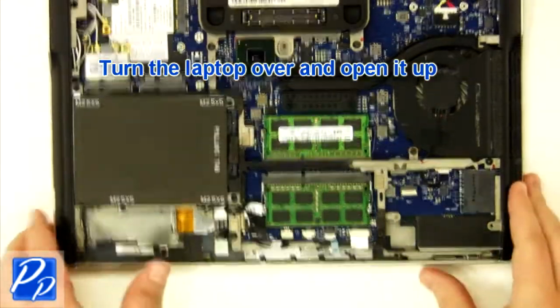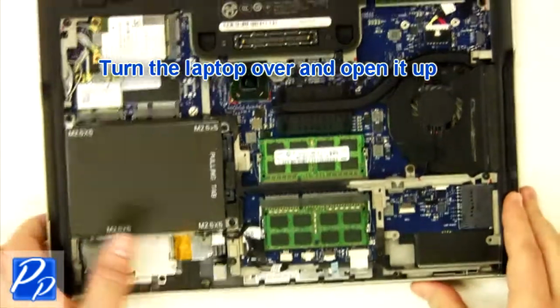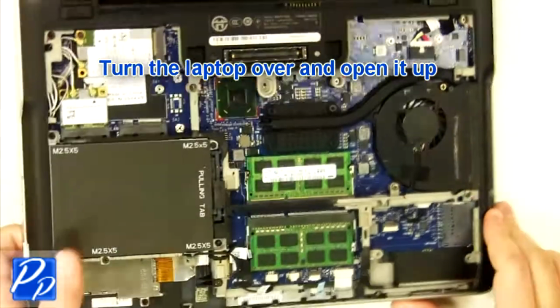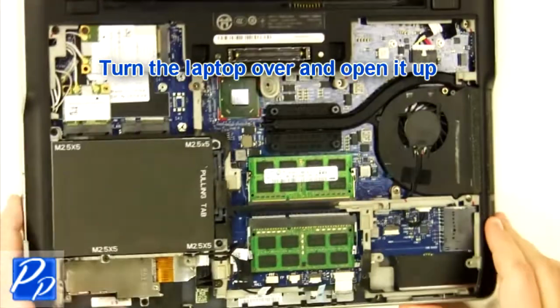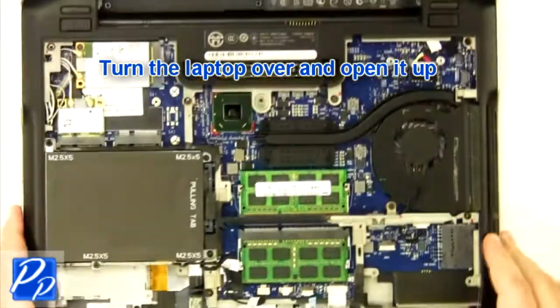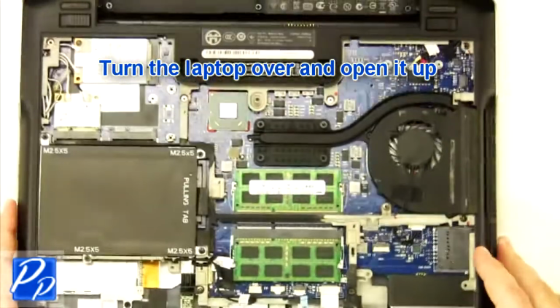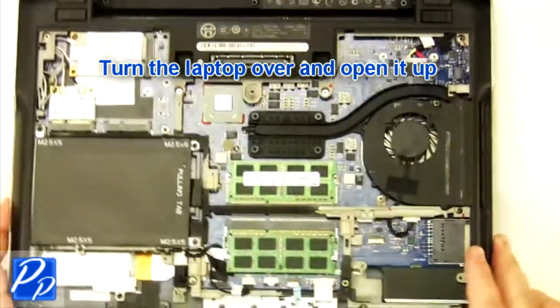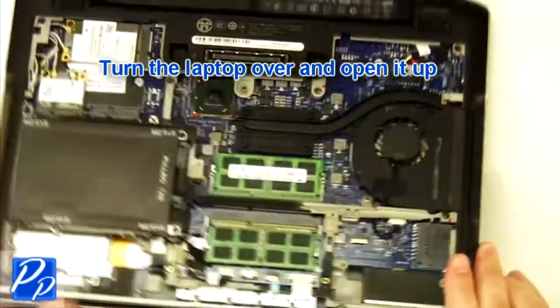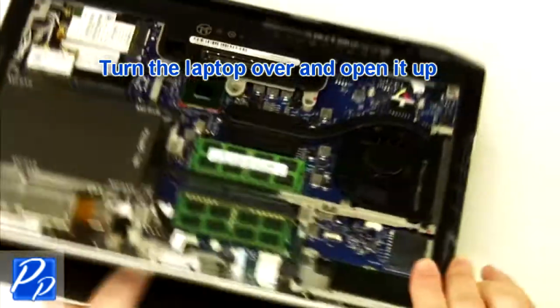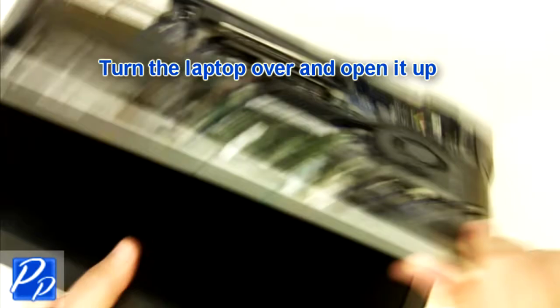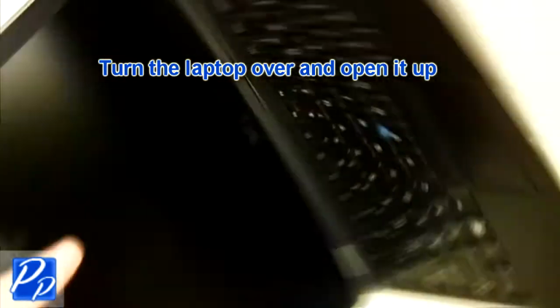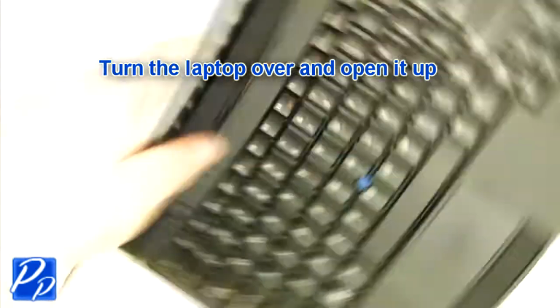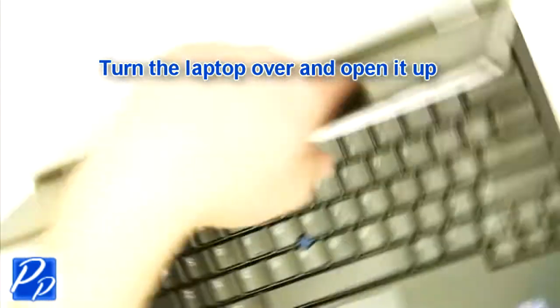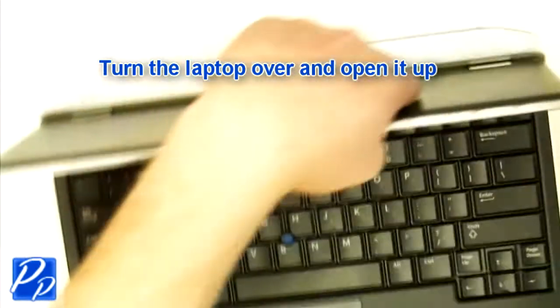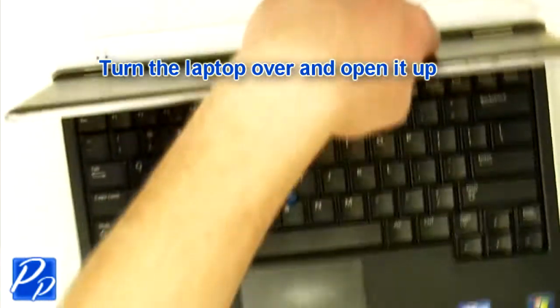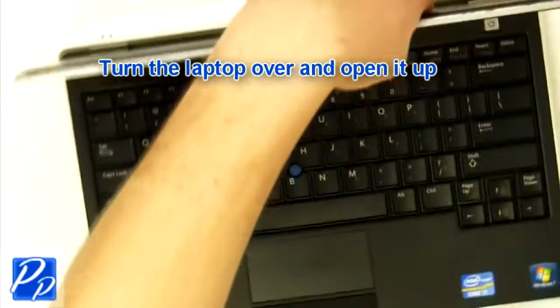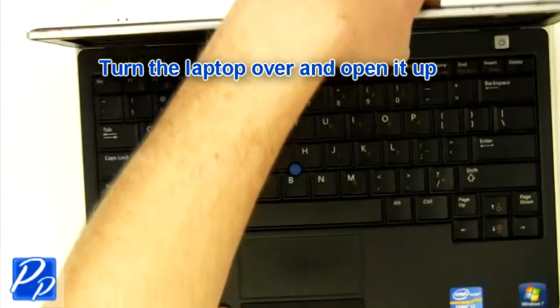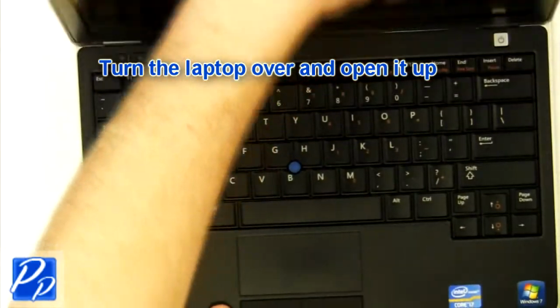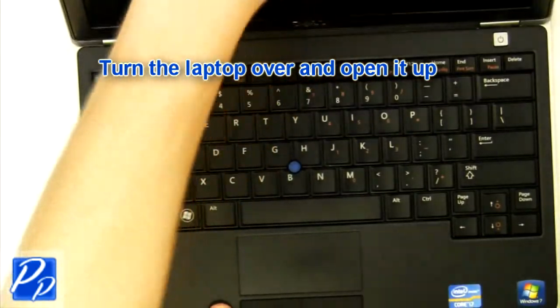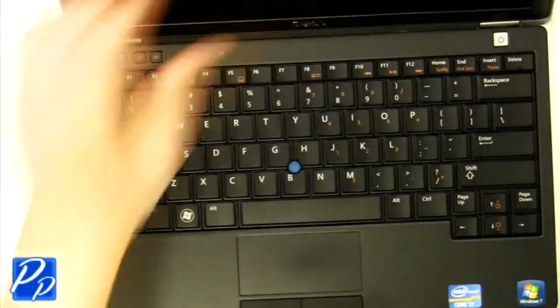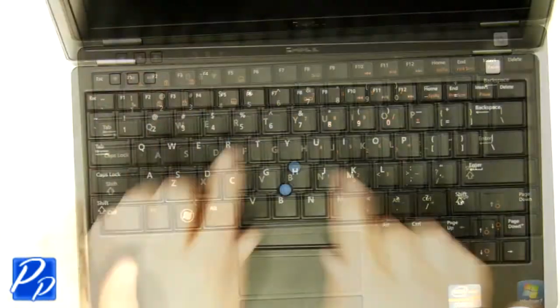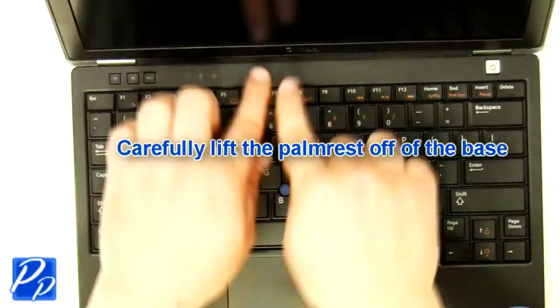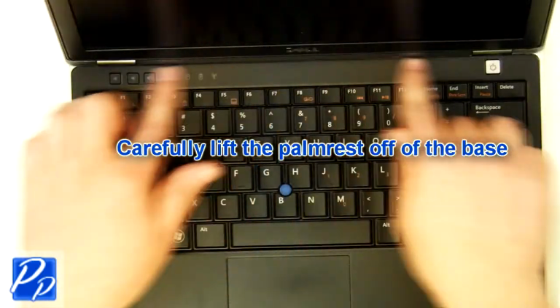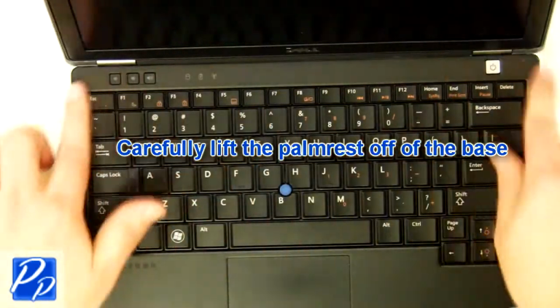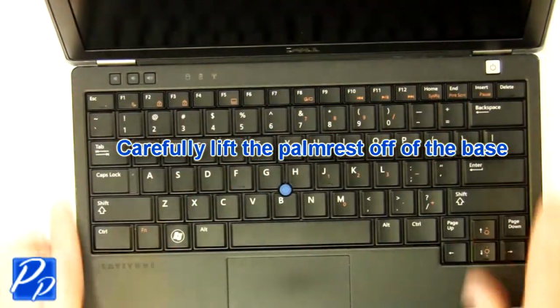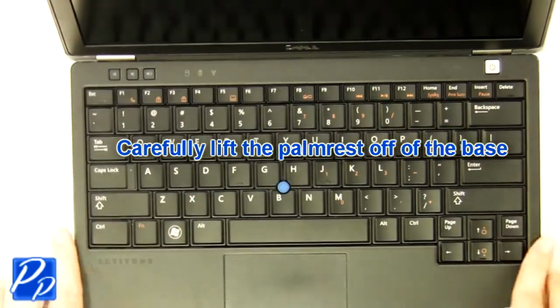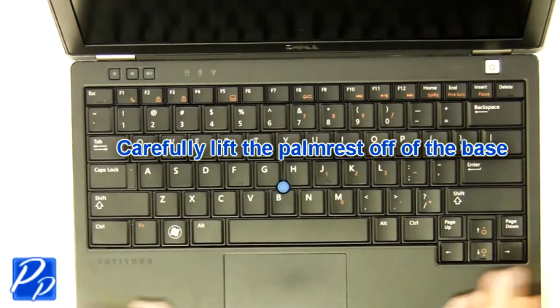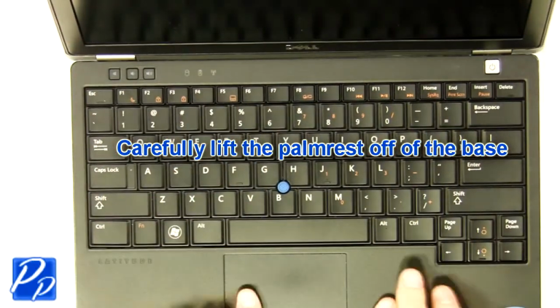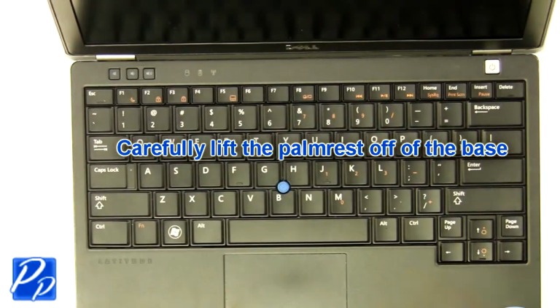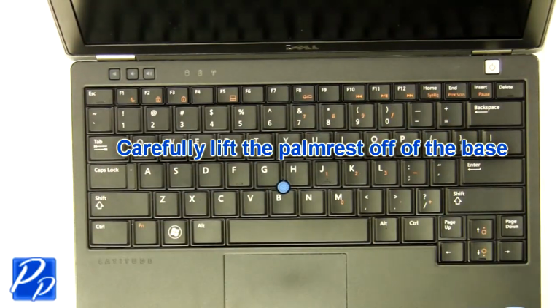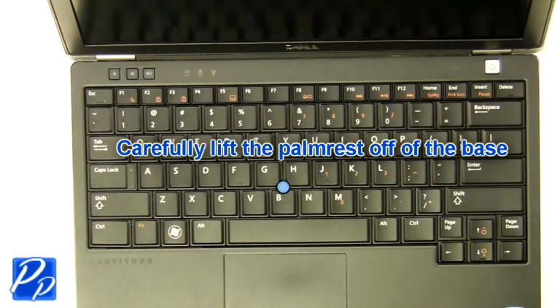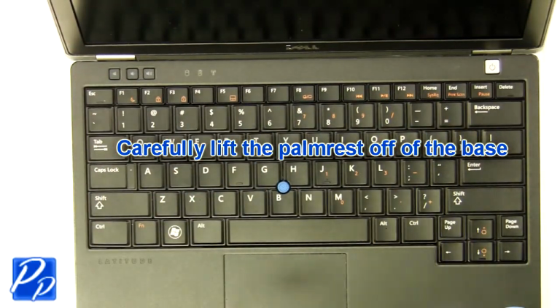Turn the laptop over and open it up. Carefully lift the palm rest off of the base.